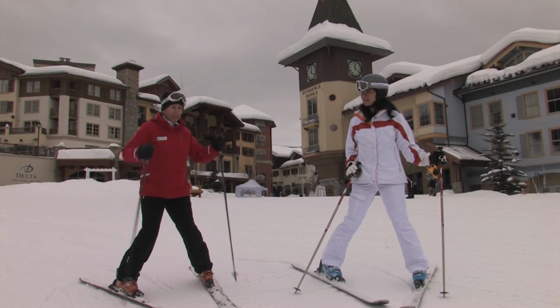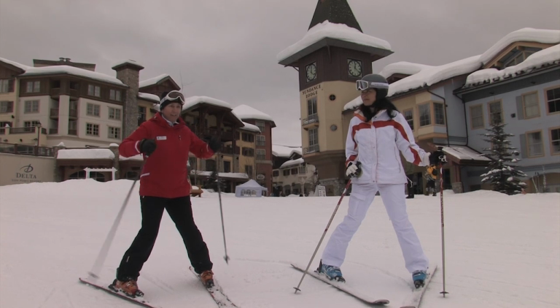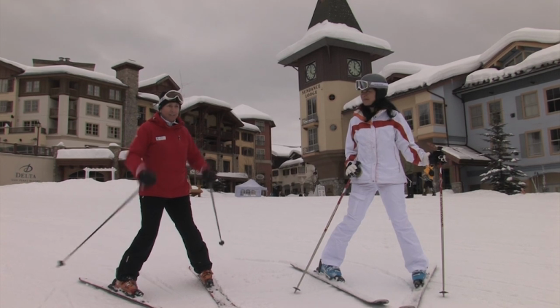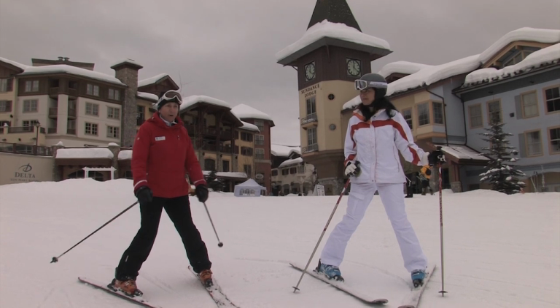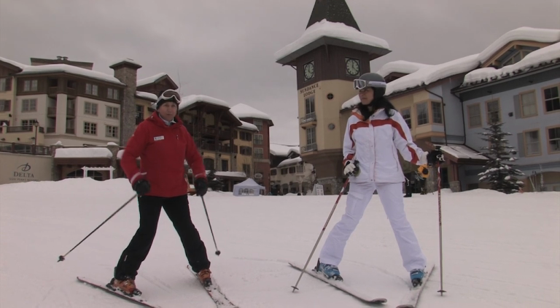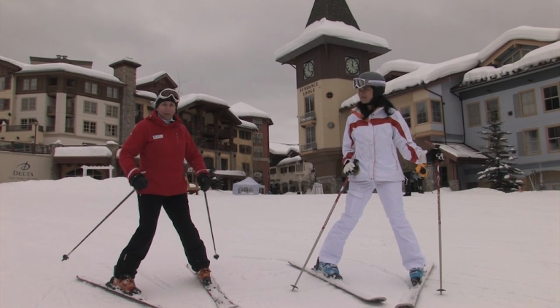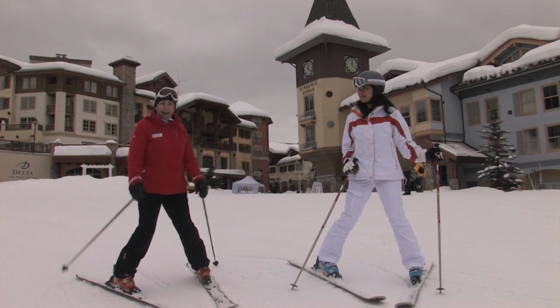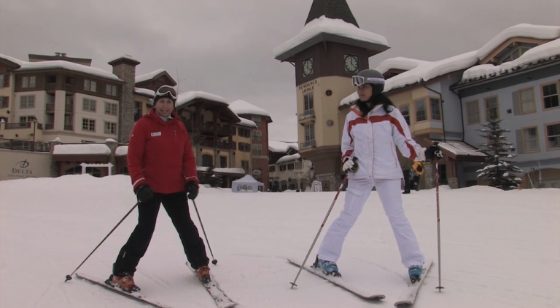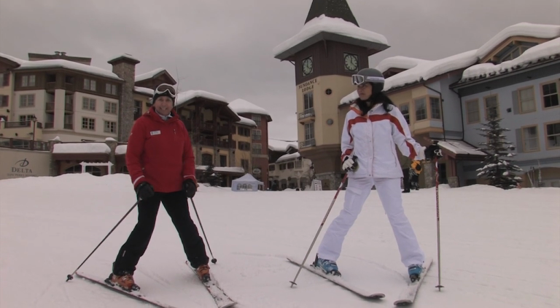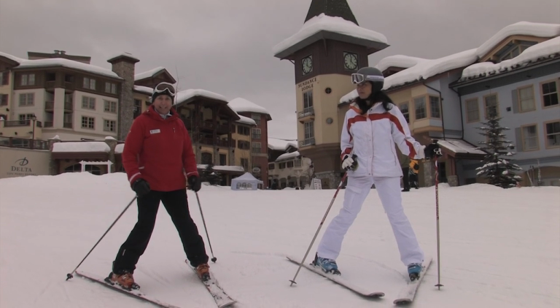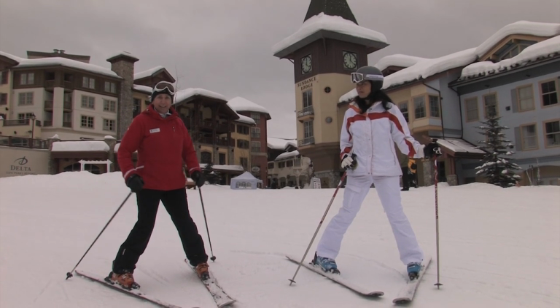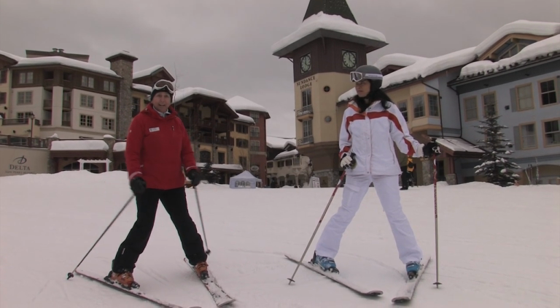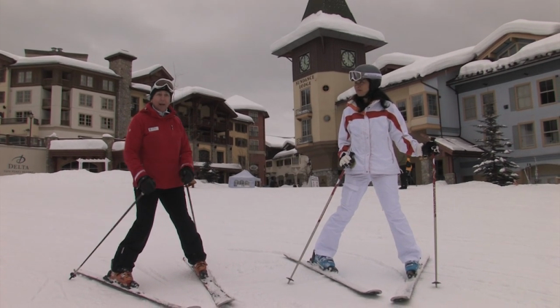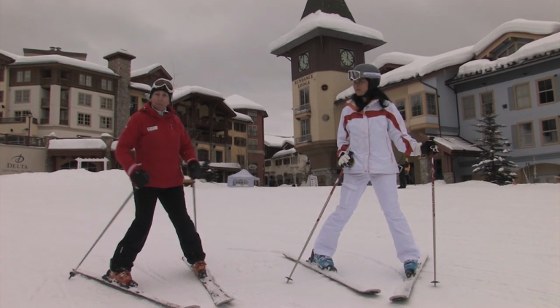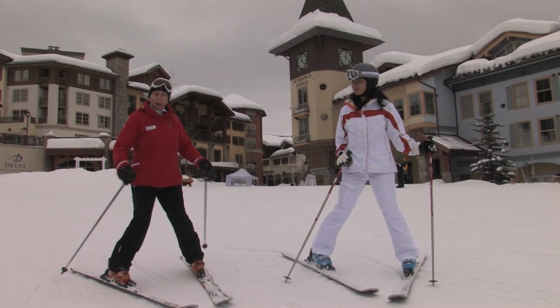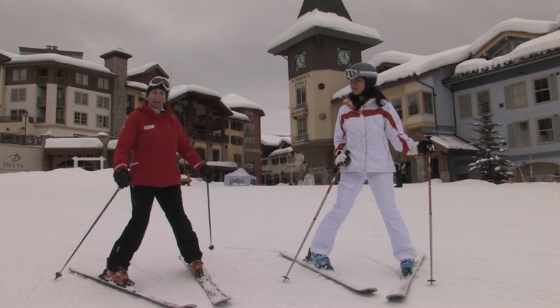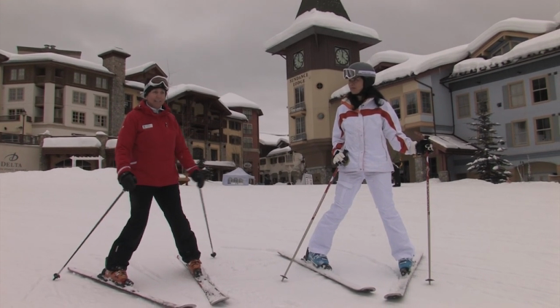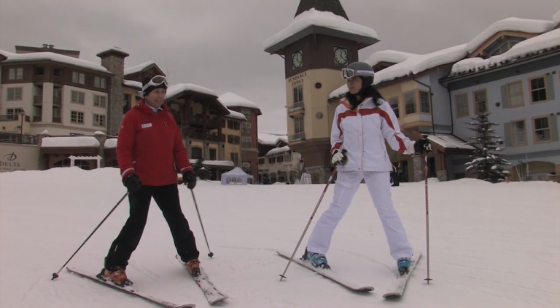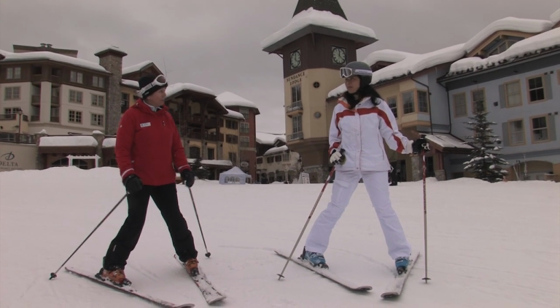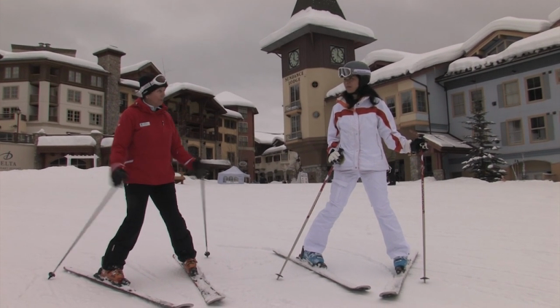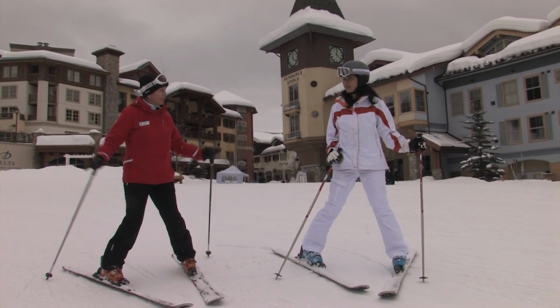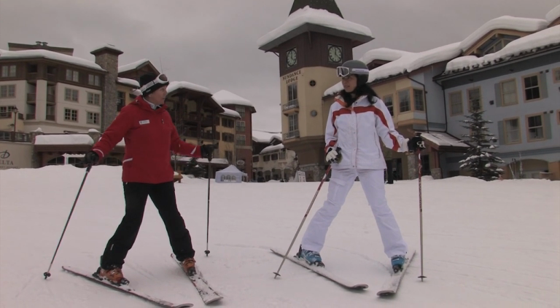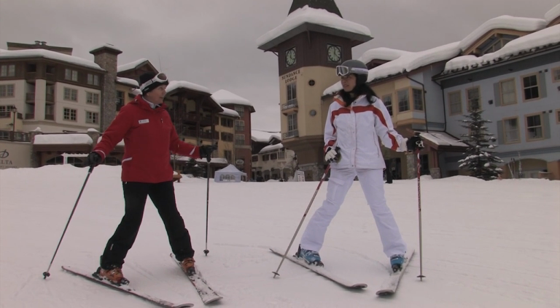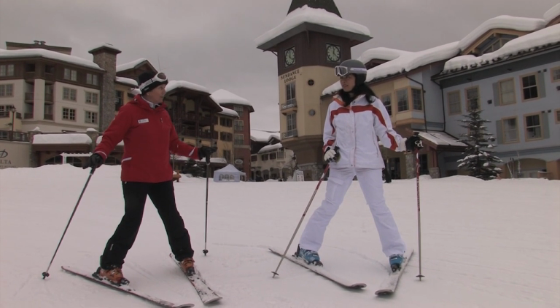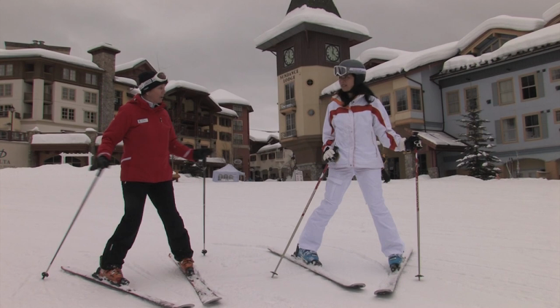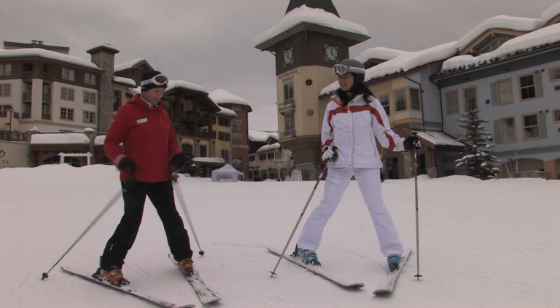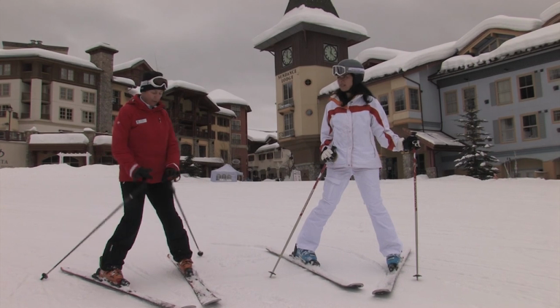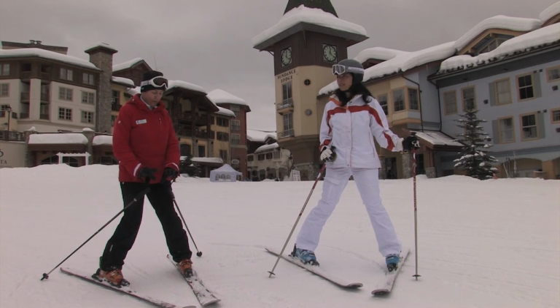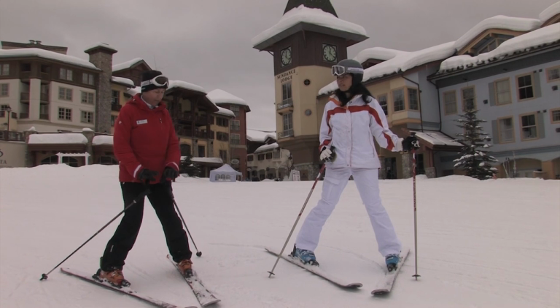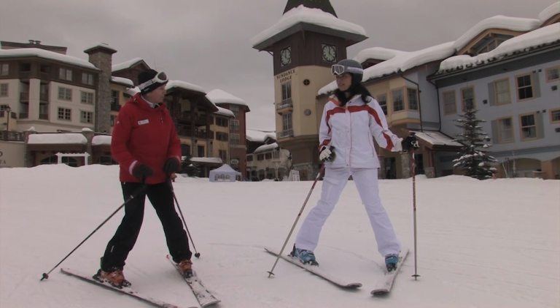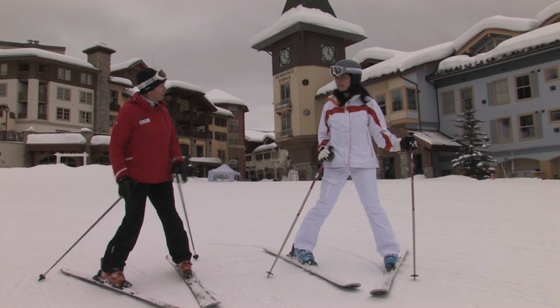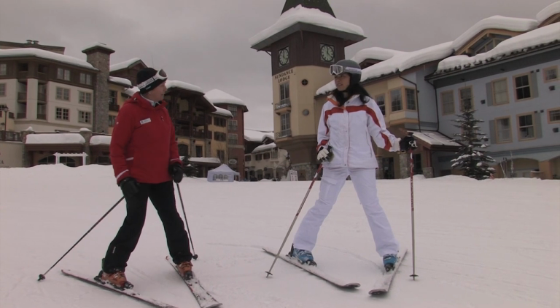You let your arms relax and they'll help you balance. You don't have to do anything with your arms — it's all done with the knees.